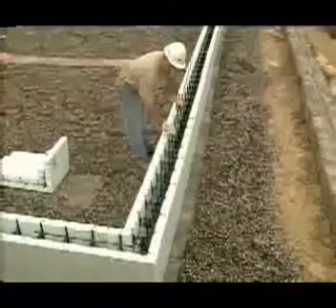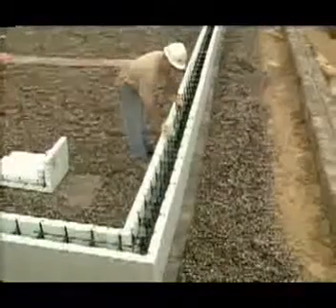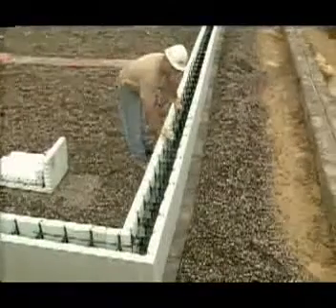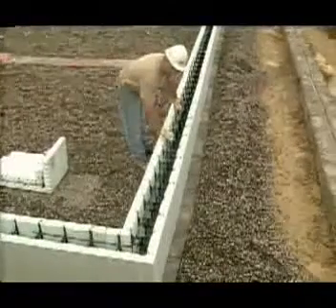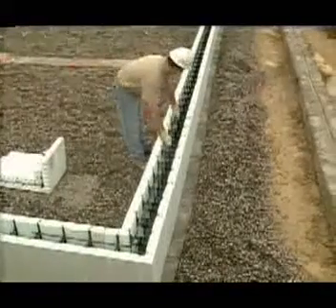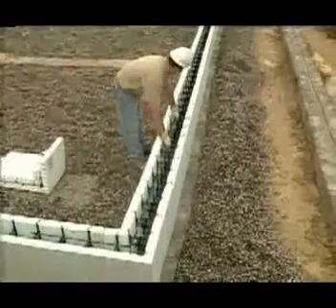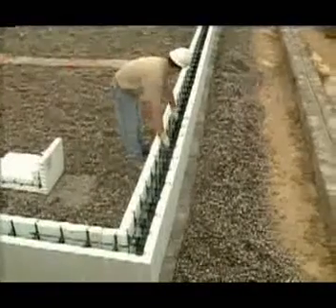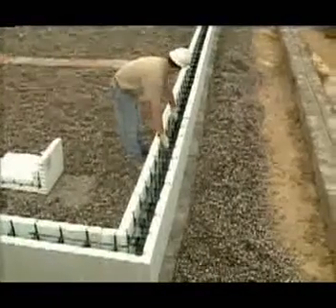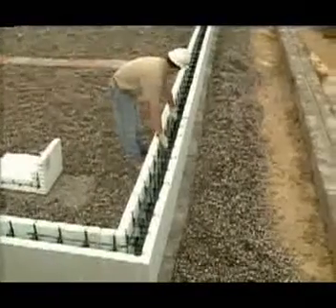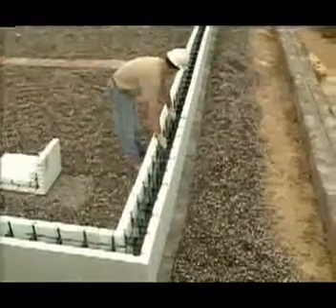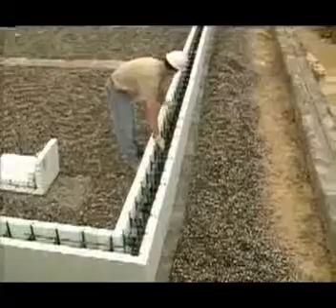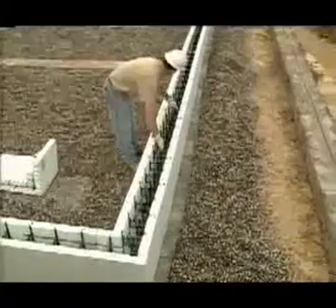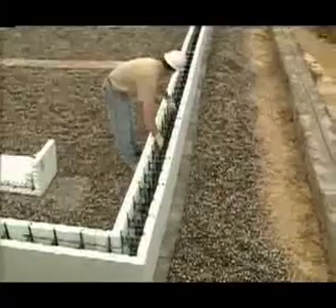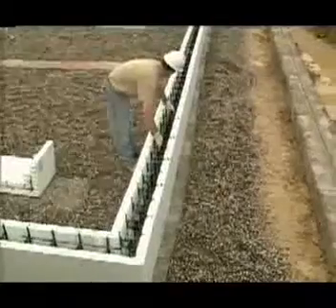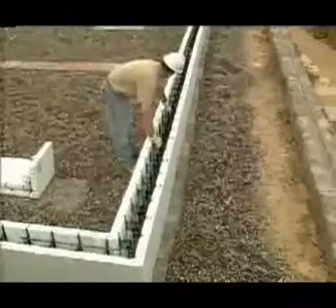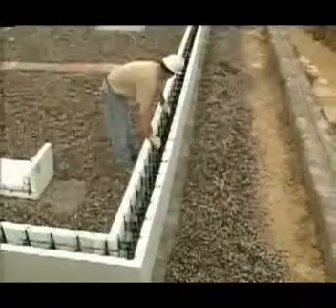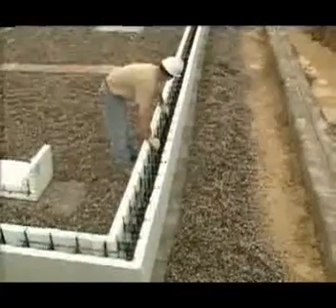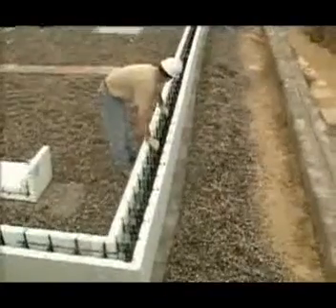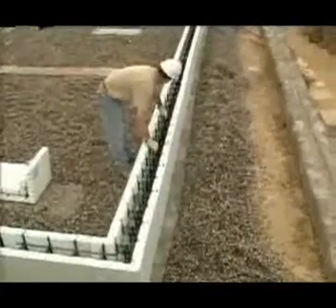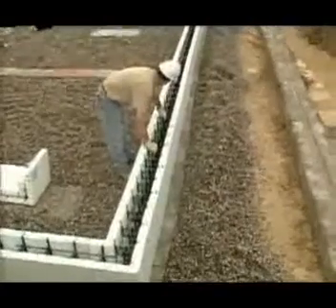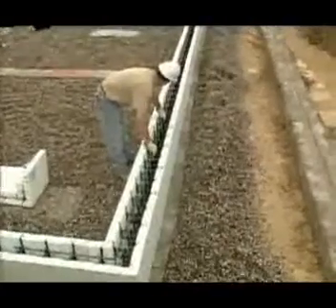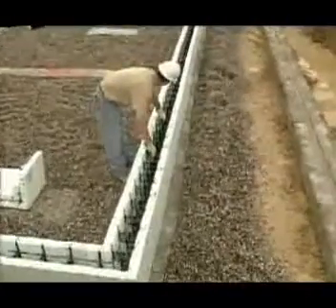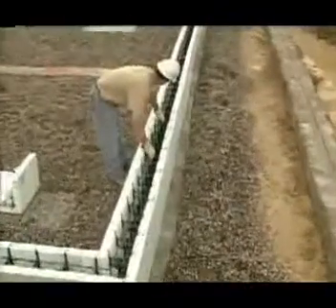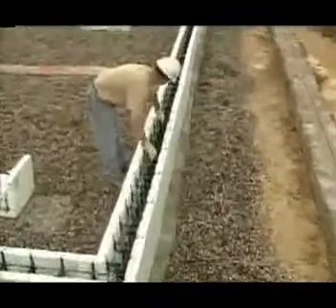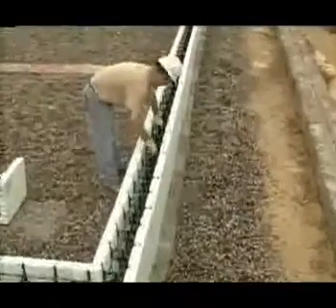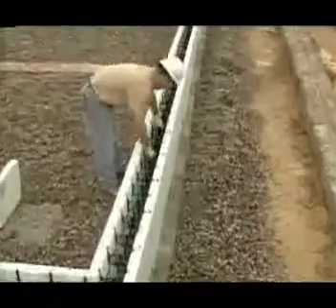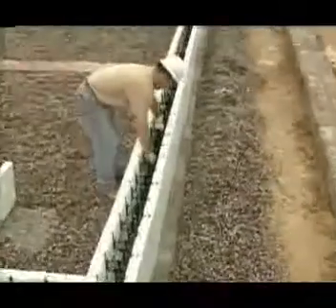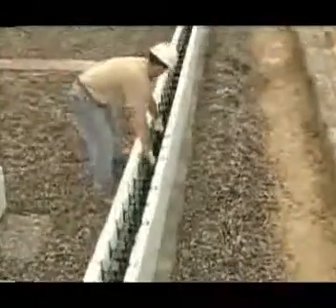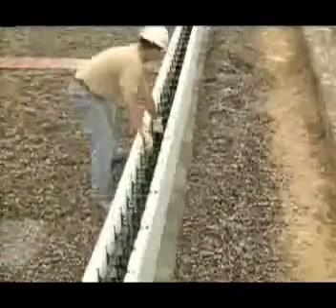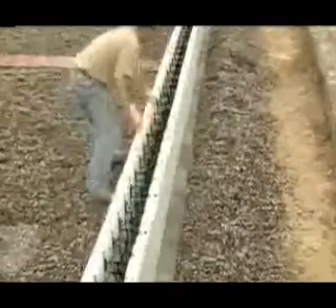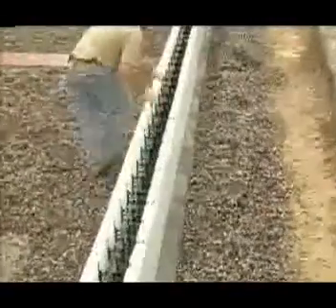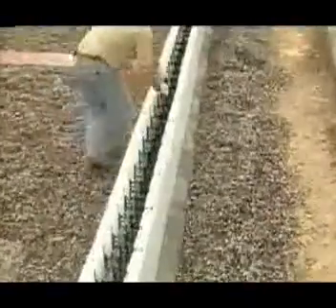Once the first course is in place, it's time to start installing the horizontal rebar. That's what we'll talk about next.